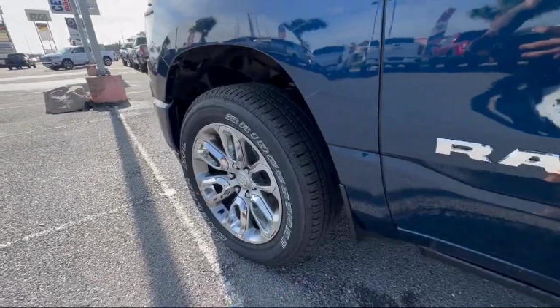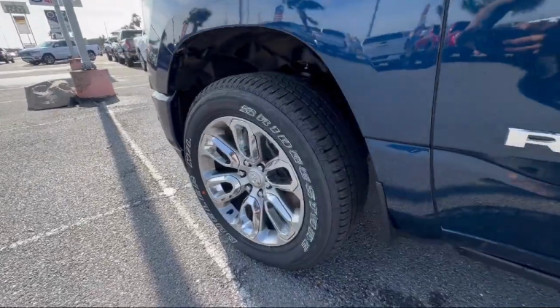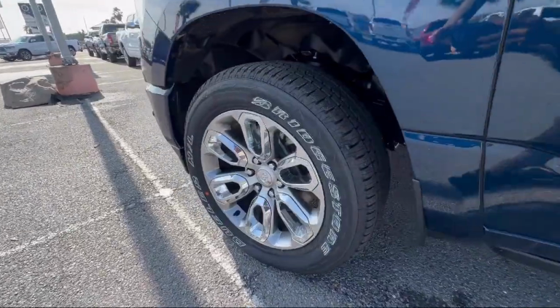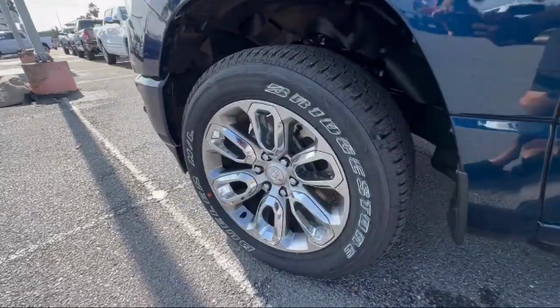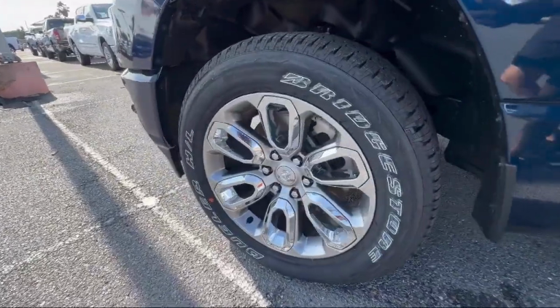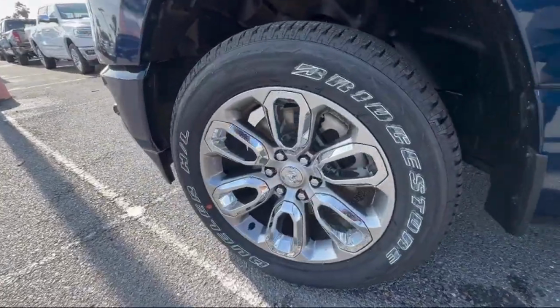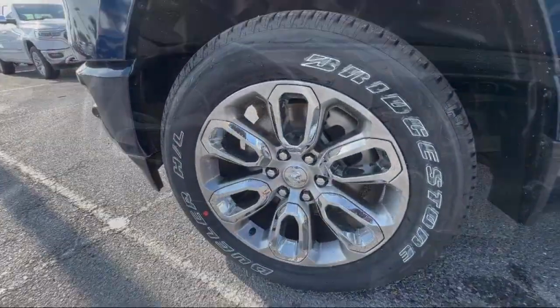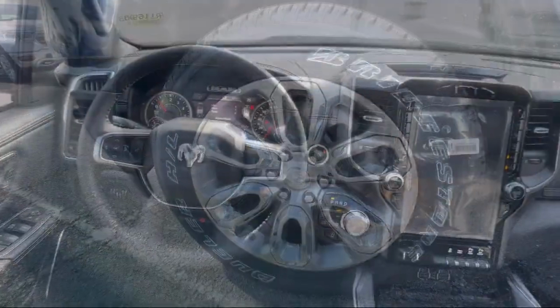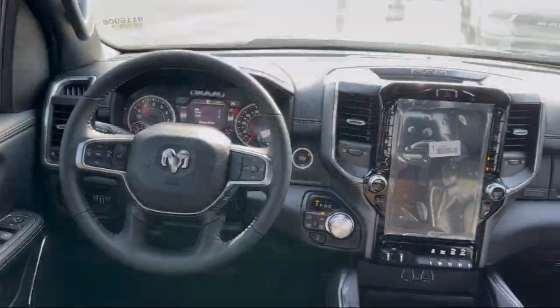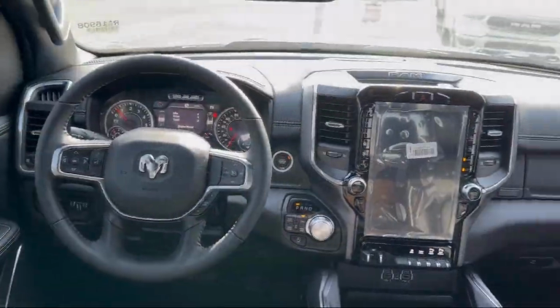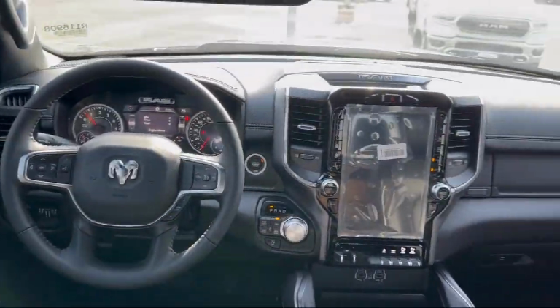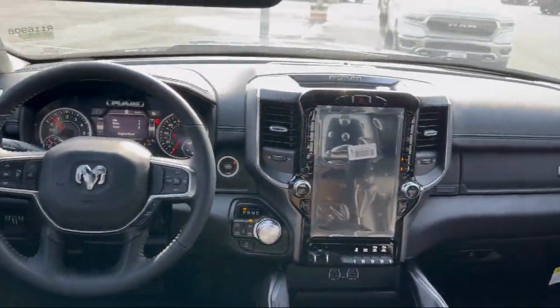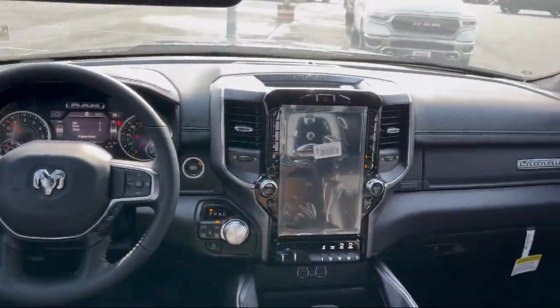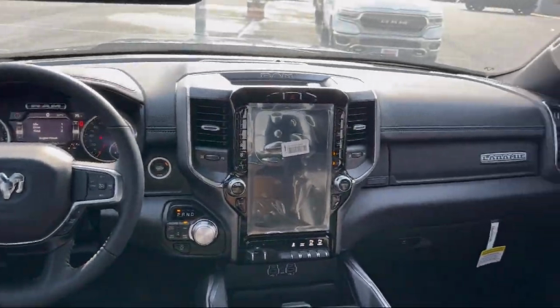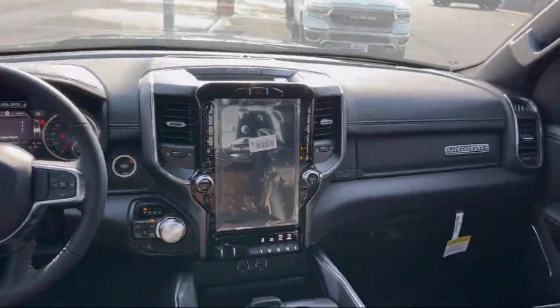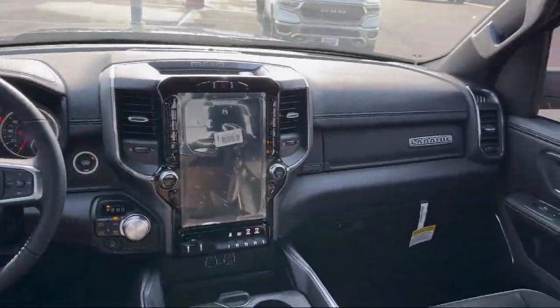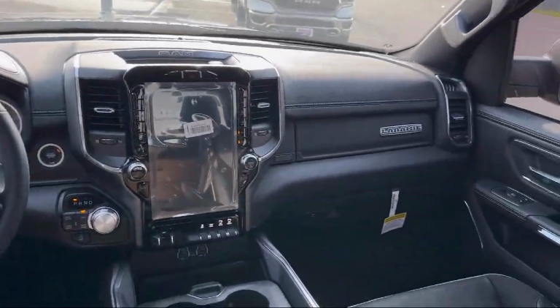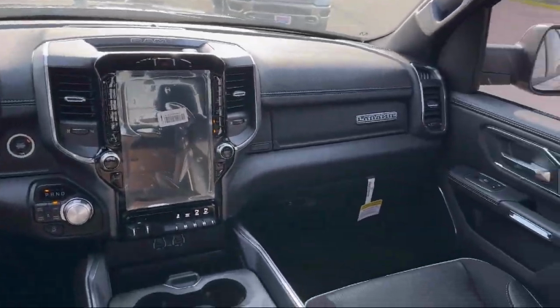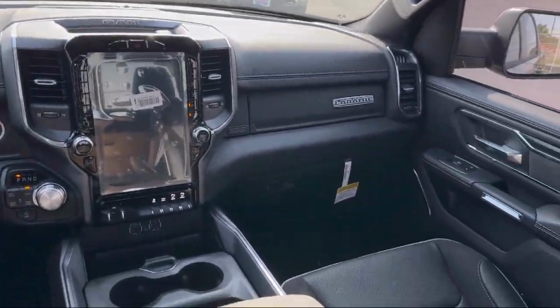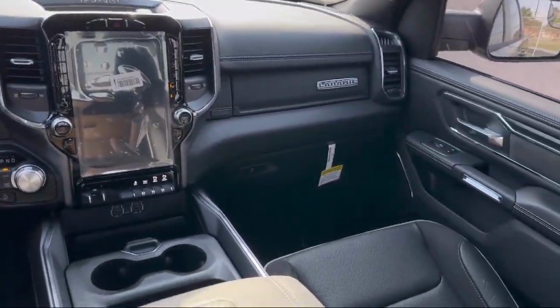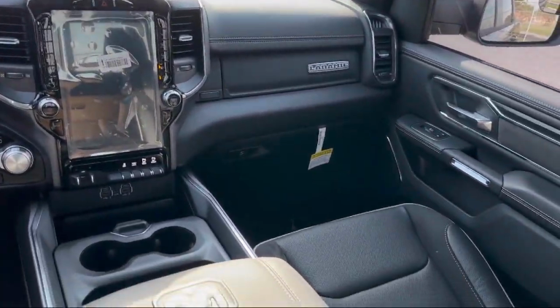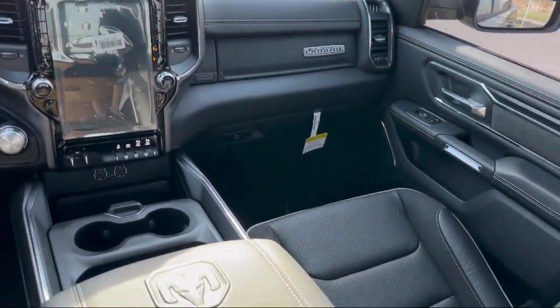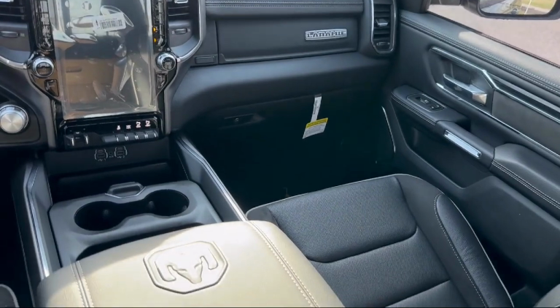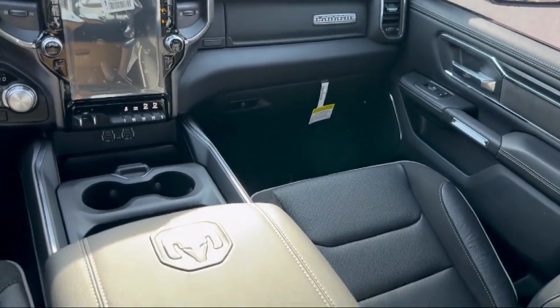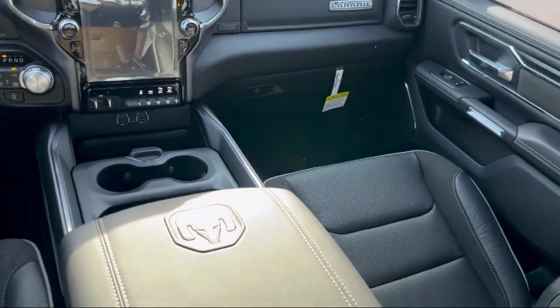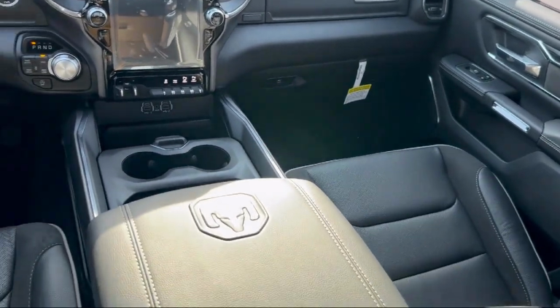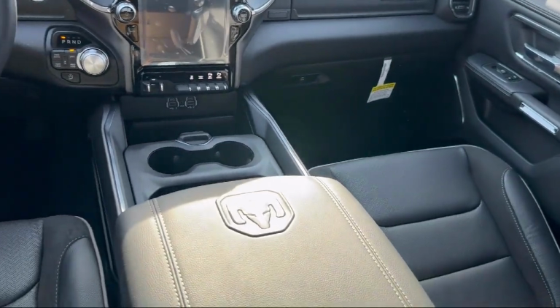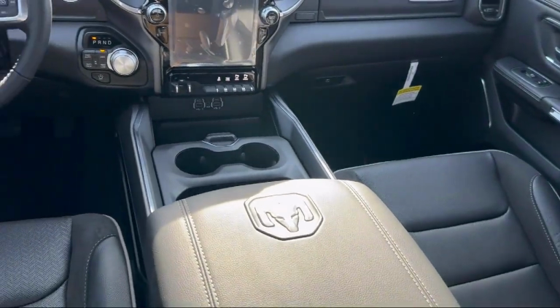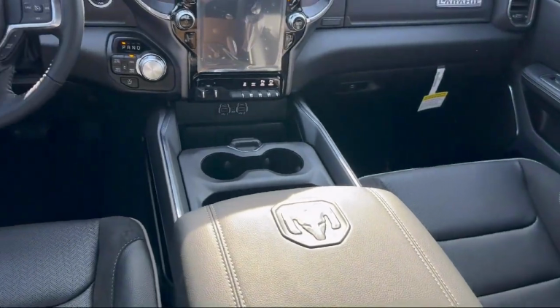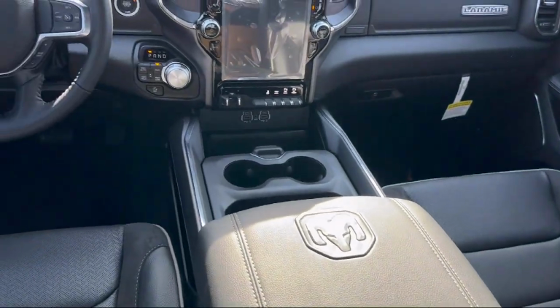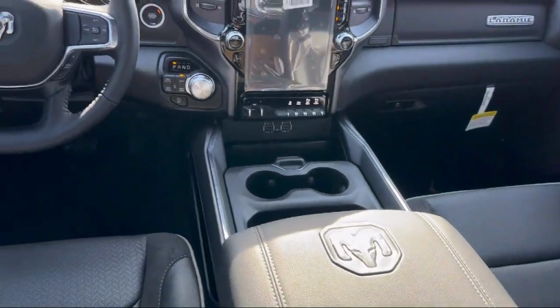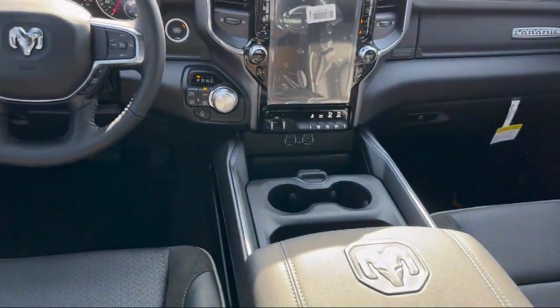Keyless Entry, 8-way driver and passenger seat adjusters, chrome bumpers, and power two-way driver lumbar support.